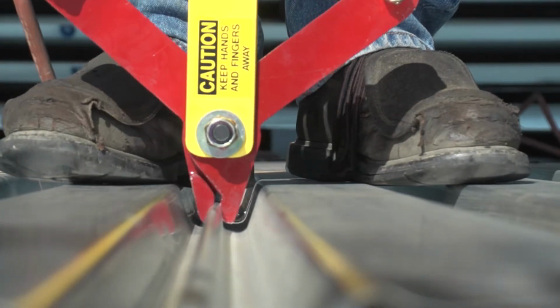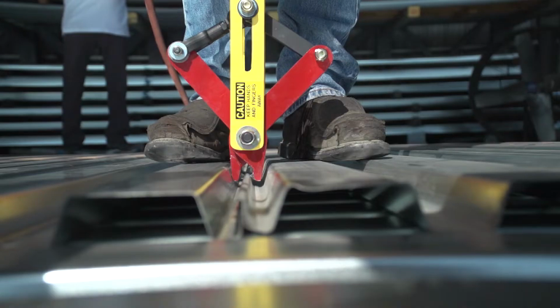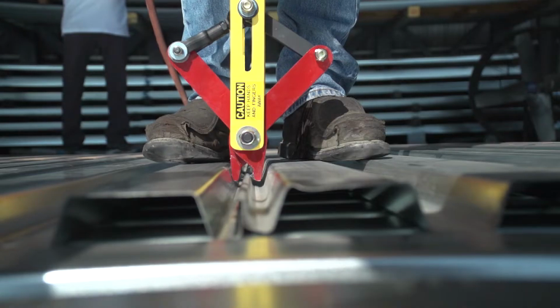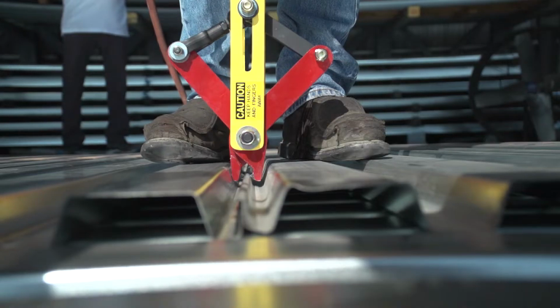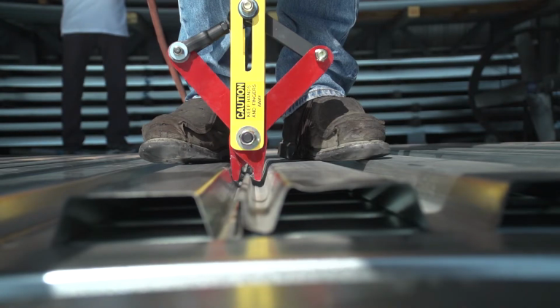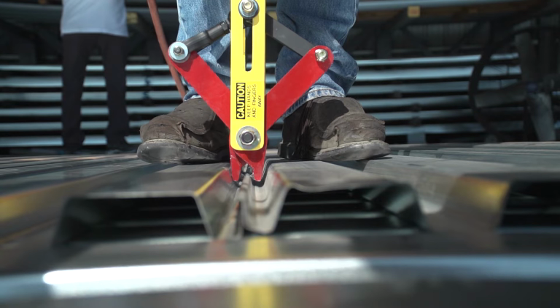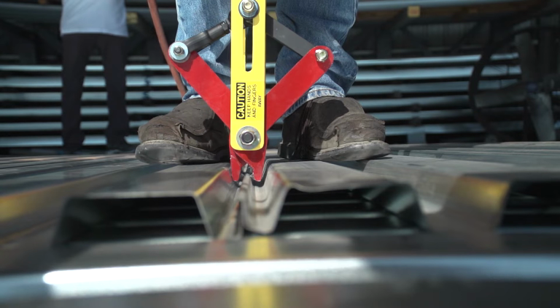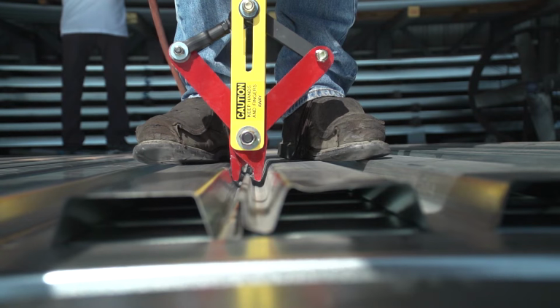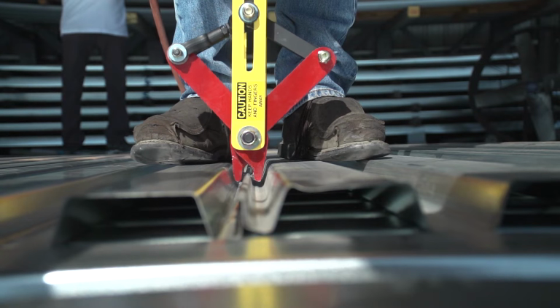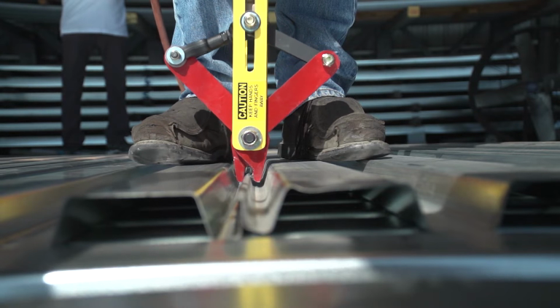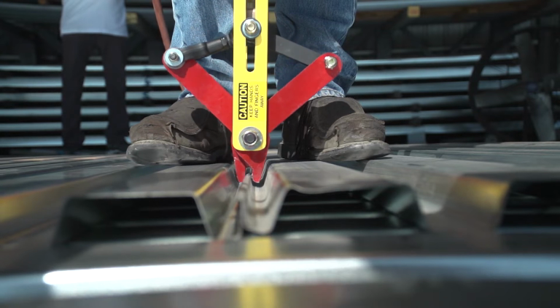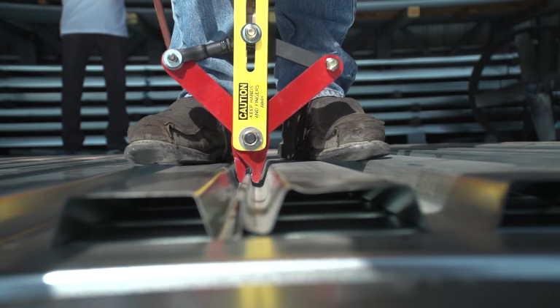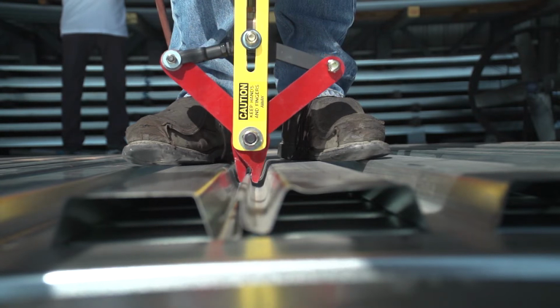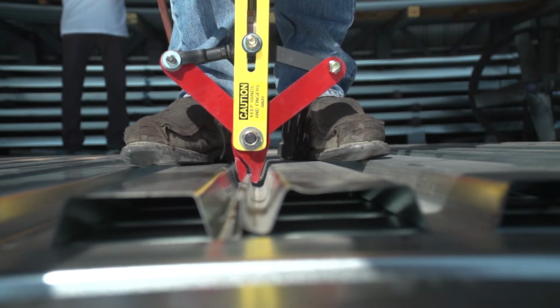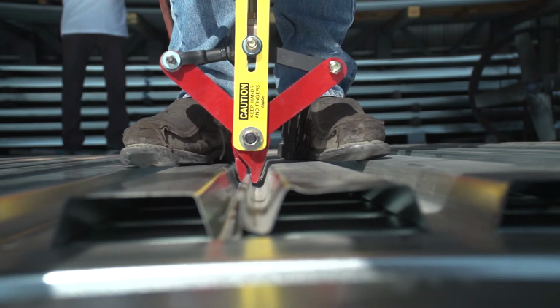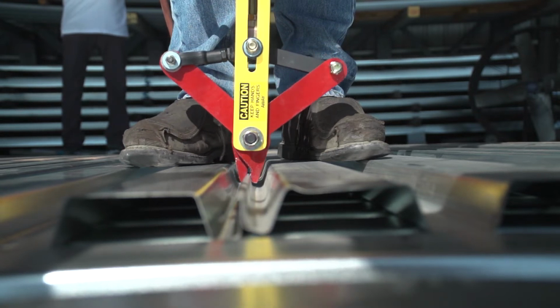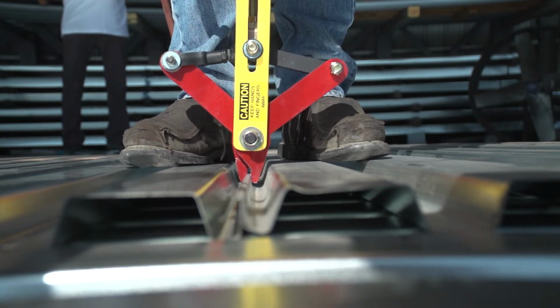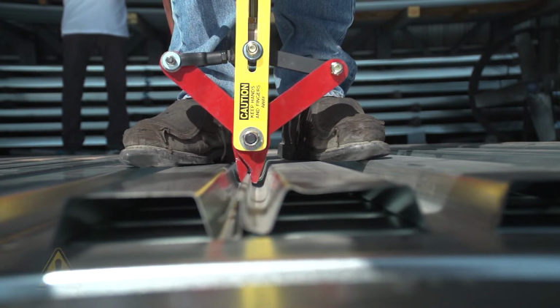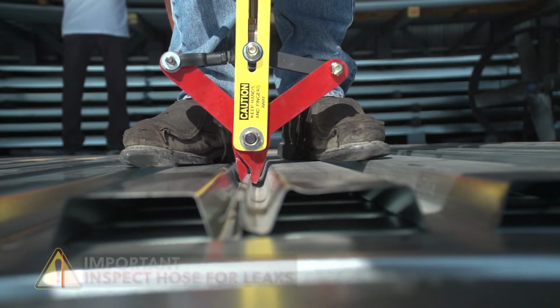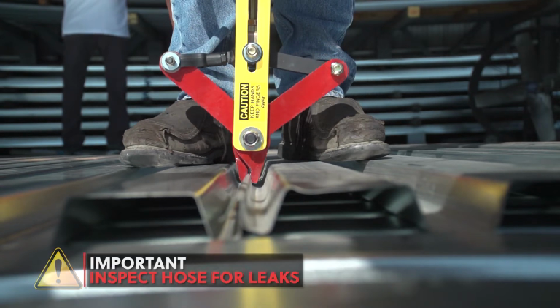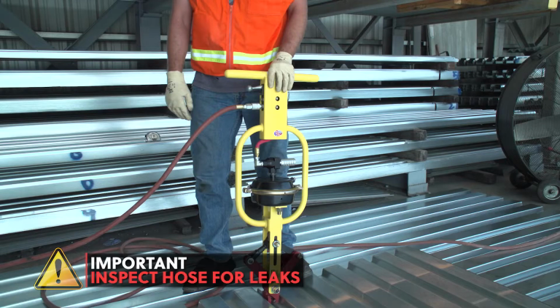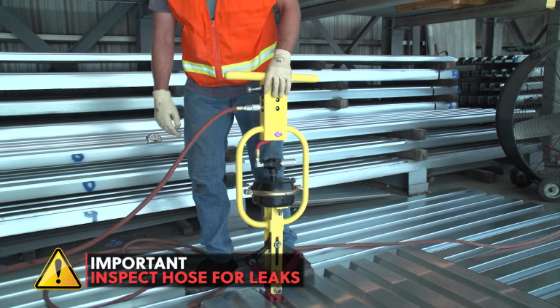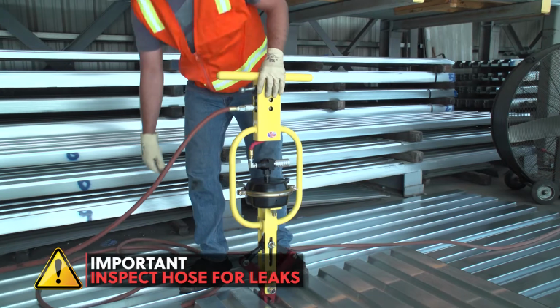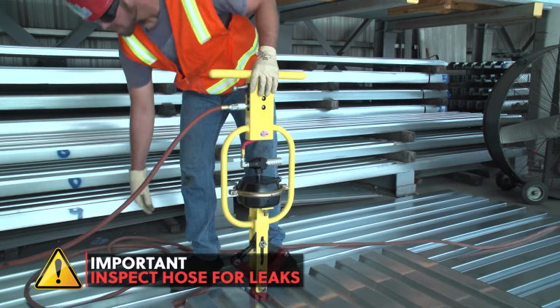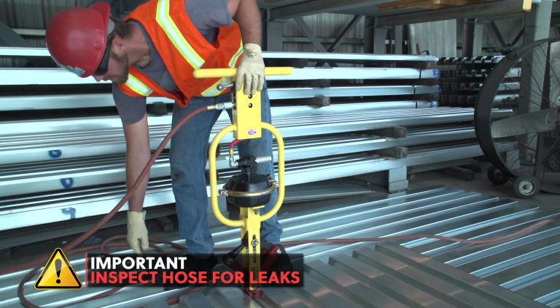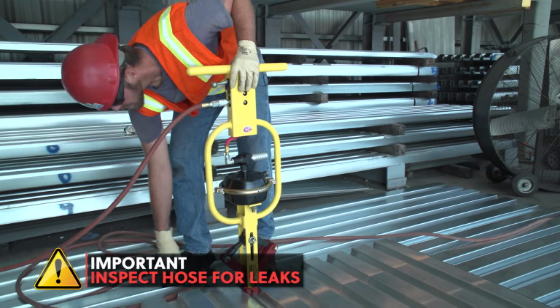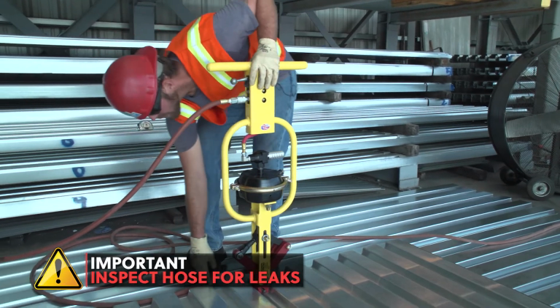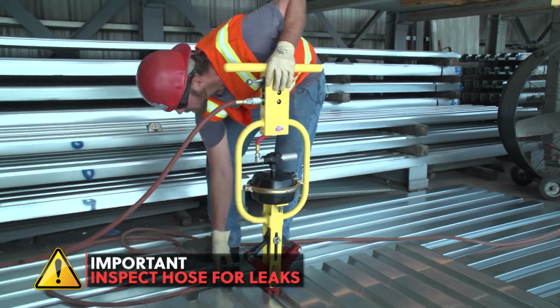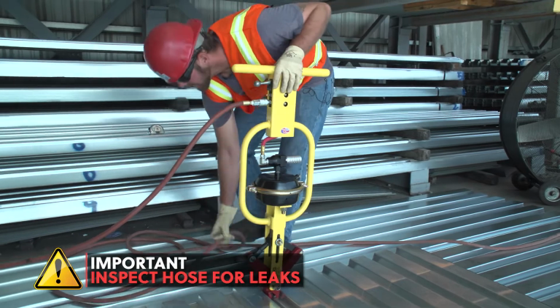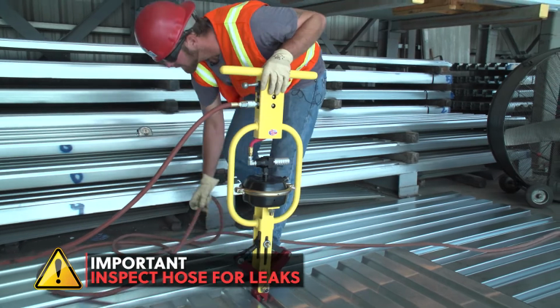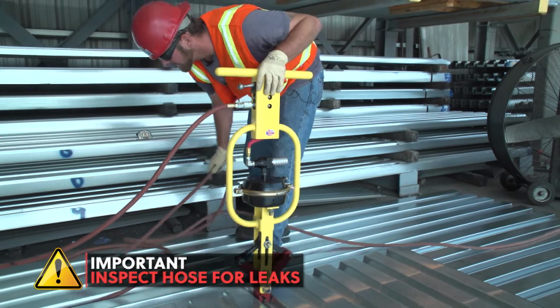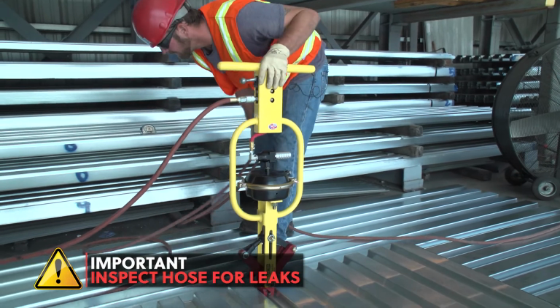This is the result of reduced psi from the air hose being too long. Always inspect your air hose for any leaks, holes, or cracks.